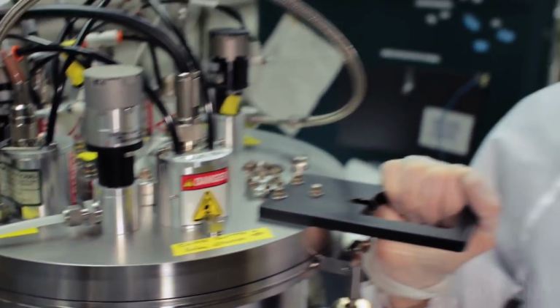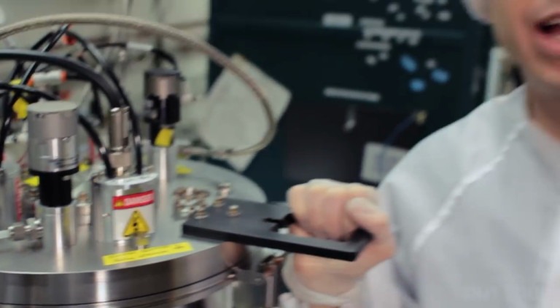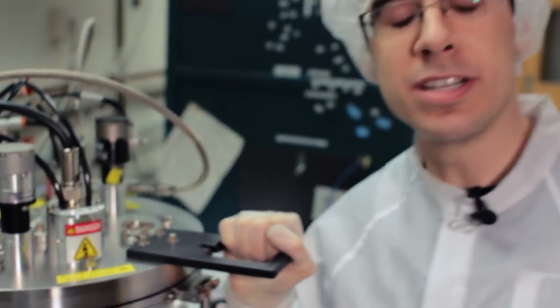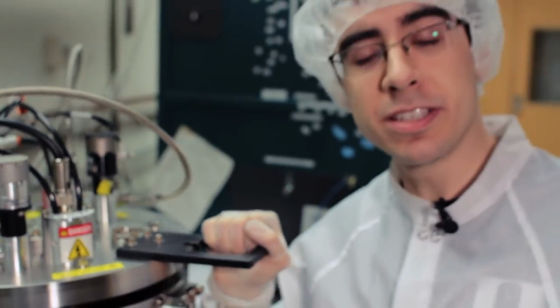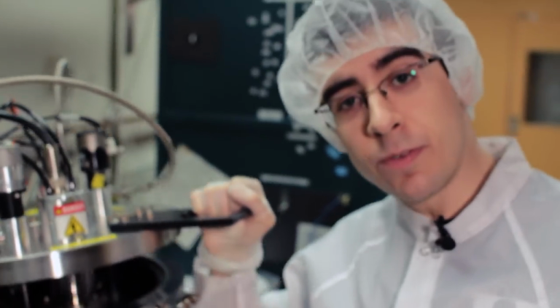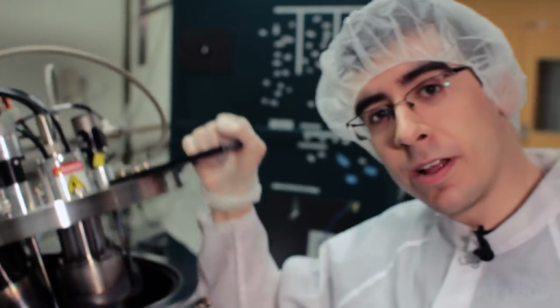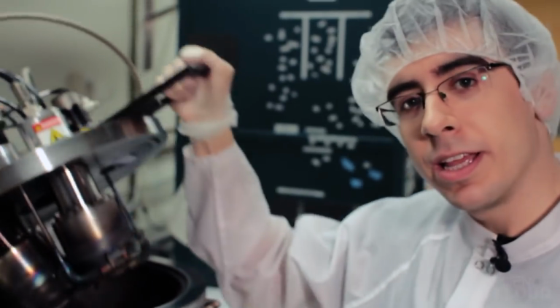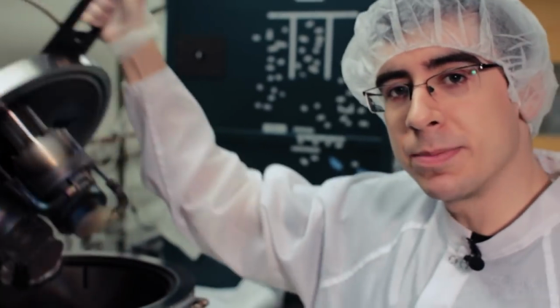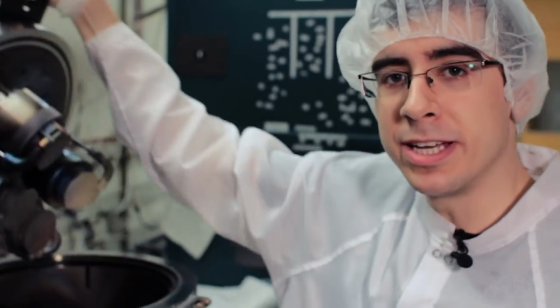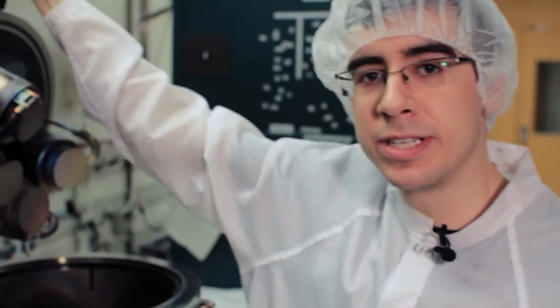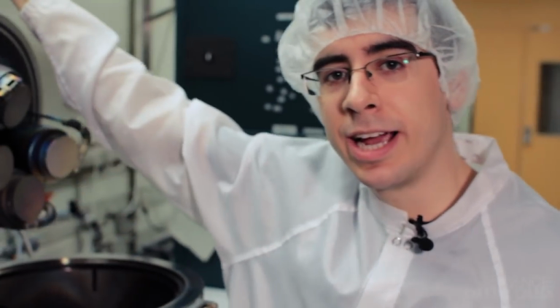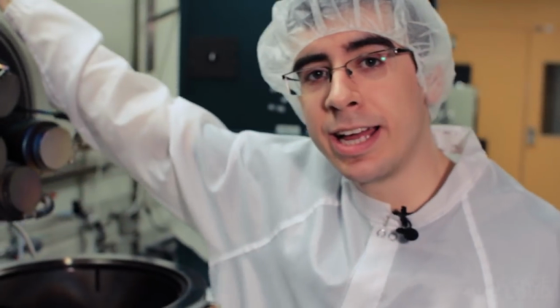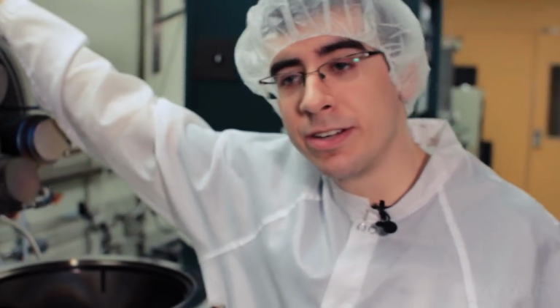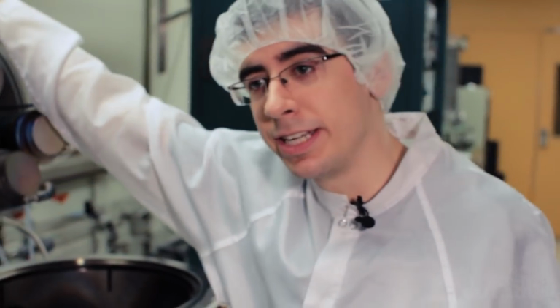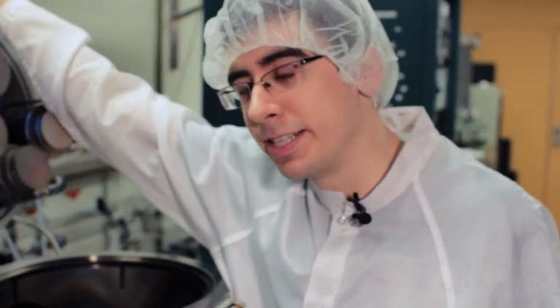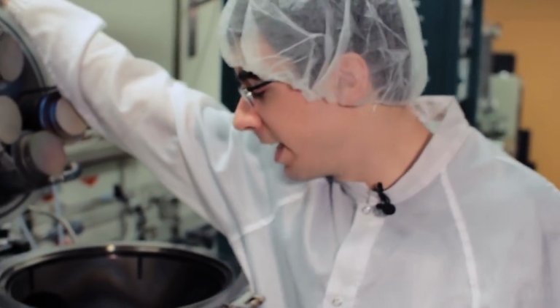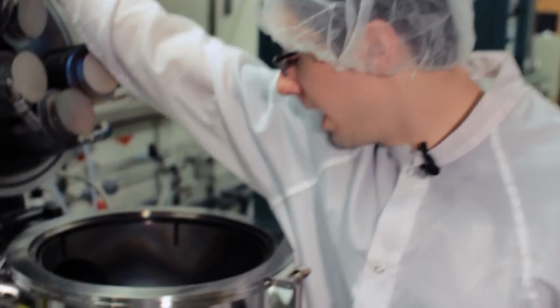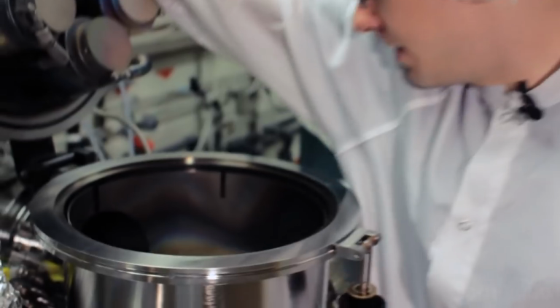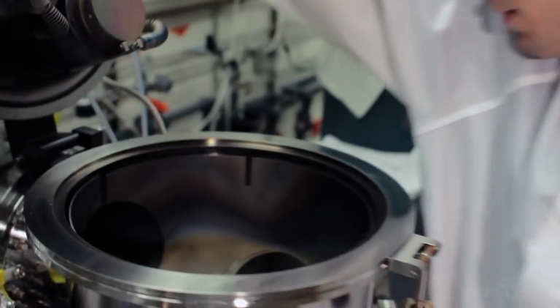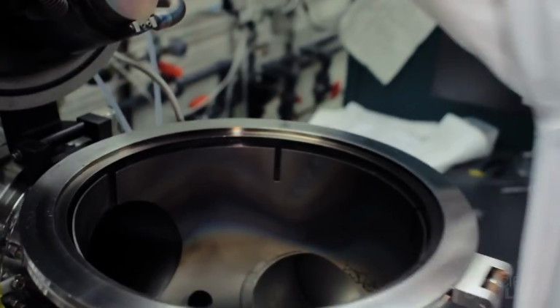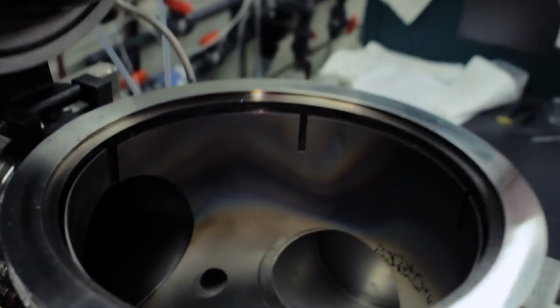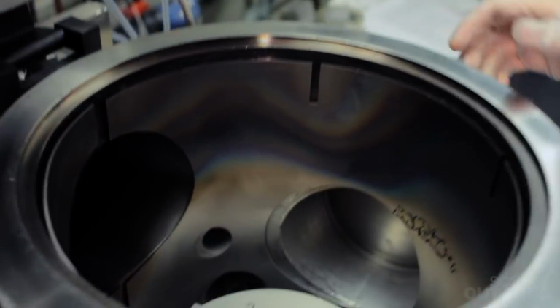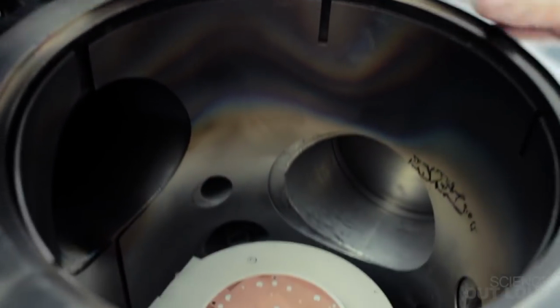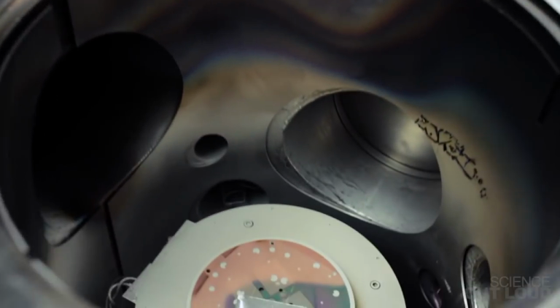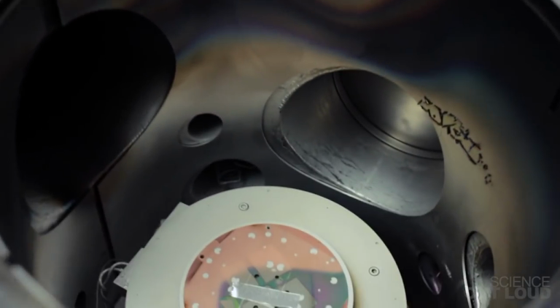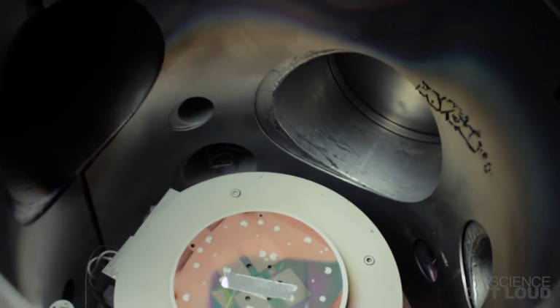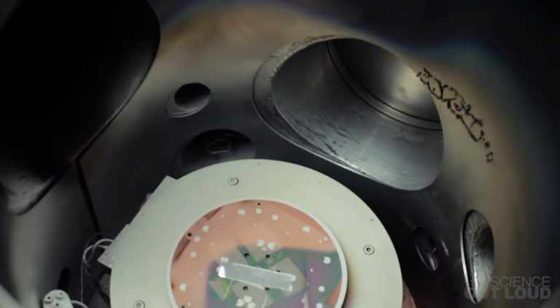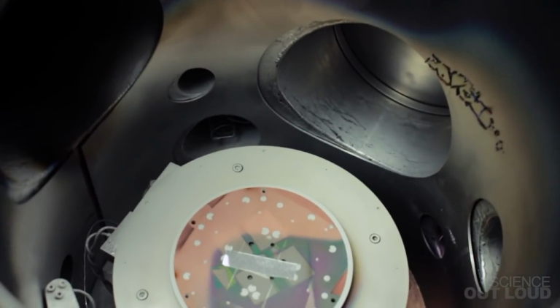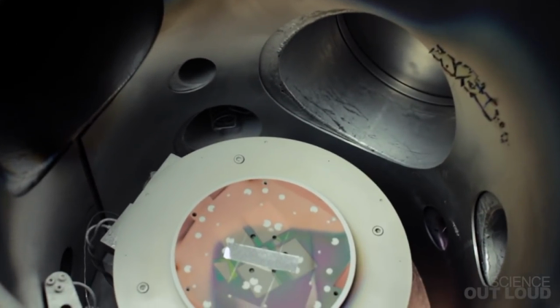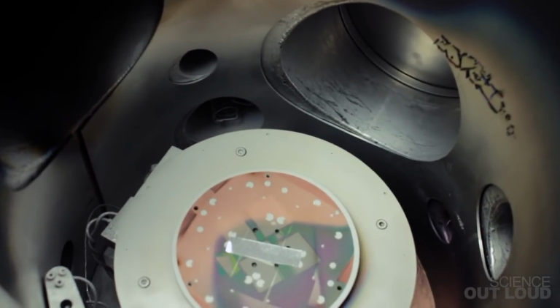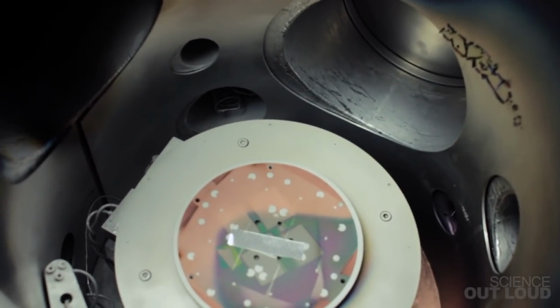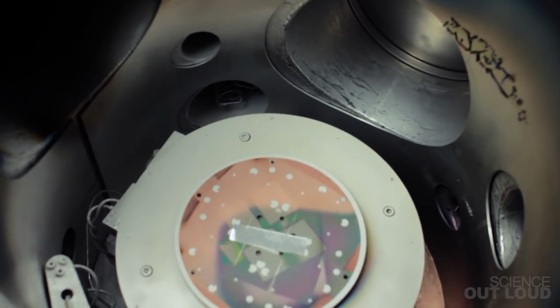Now our tungsten foil is planted with tiny iron seeds invisible to the naked eye. Let's go grow some nanotubes on them.